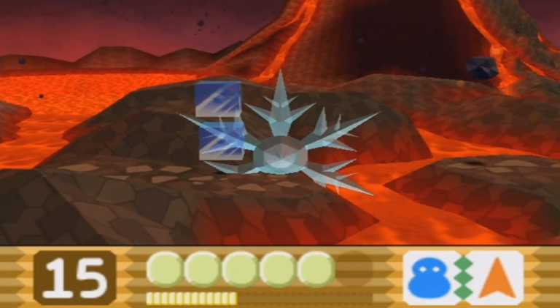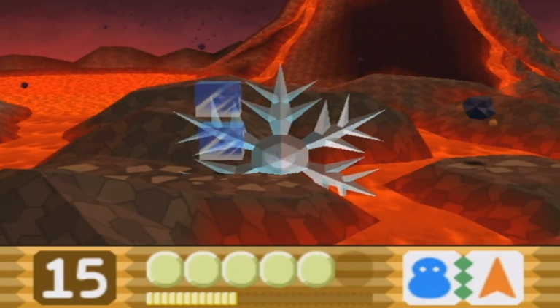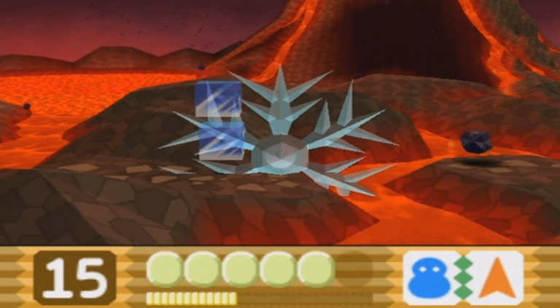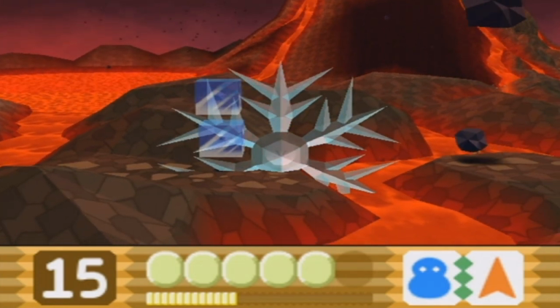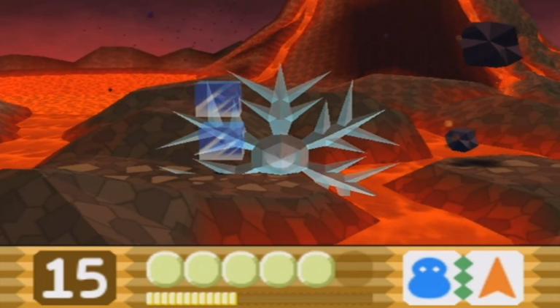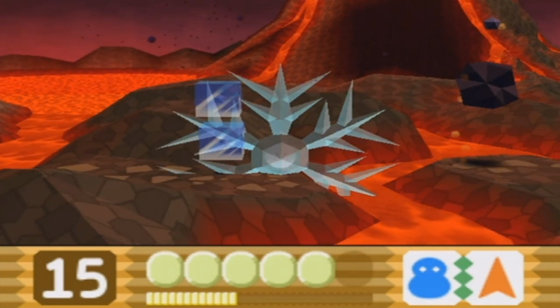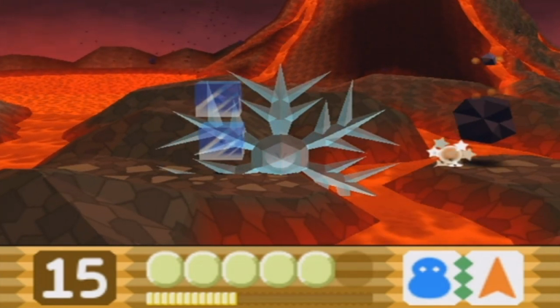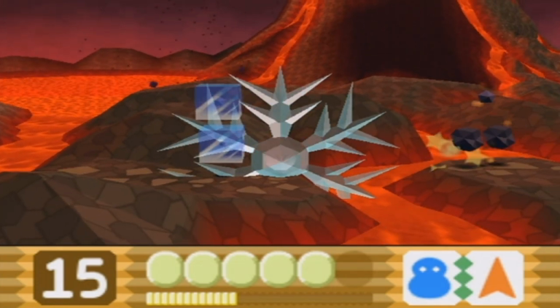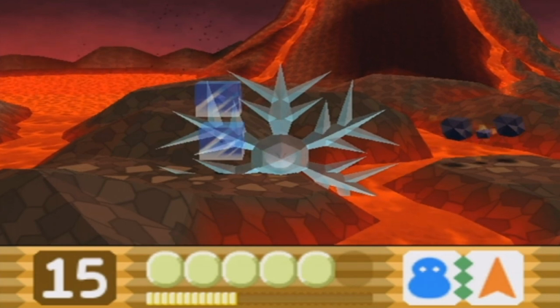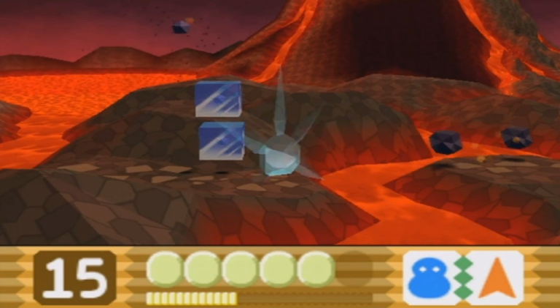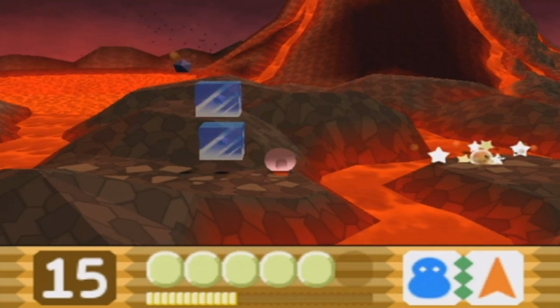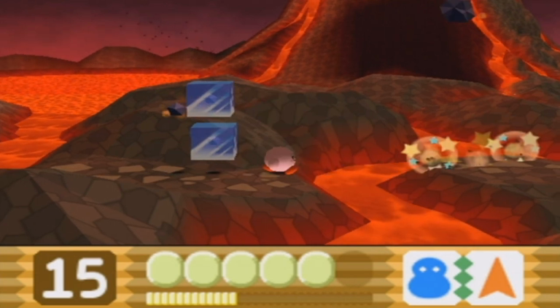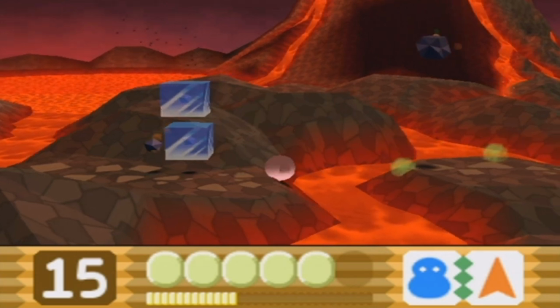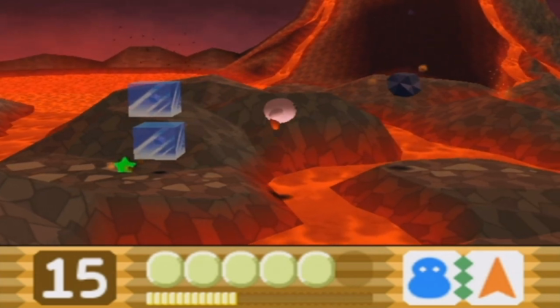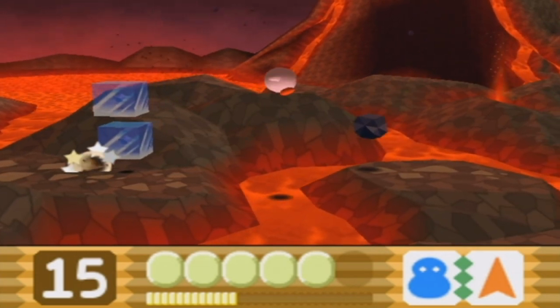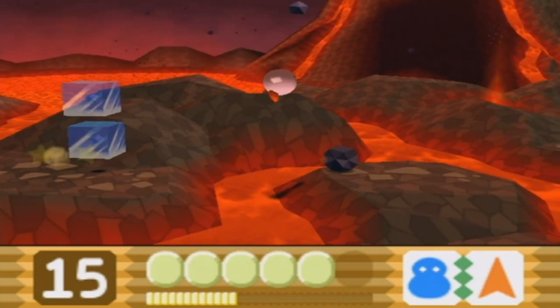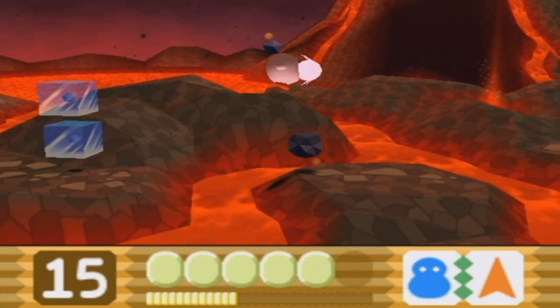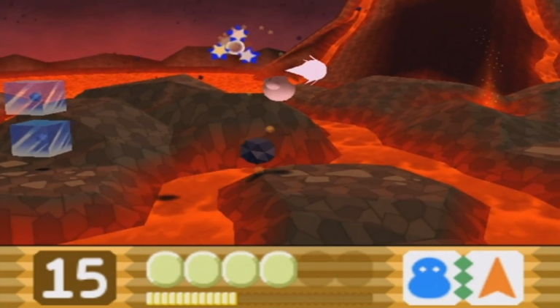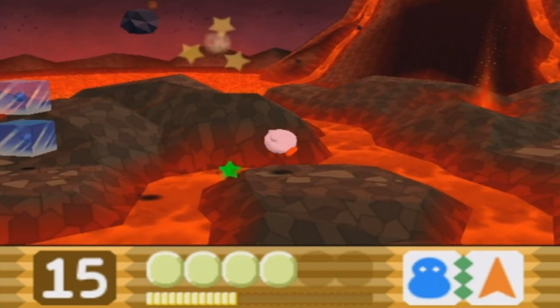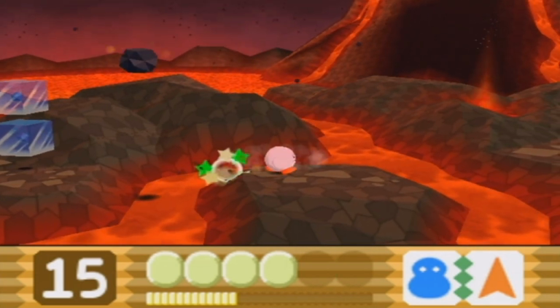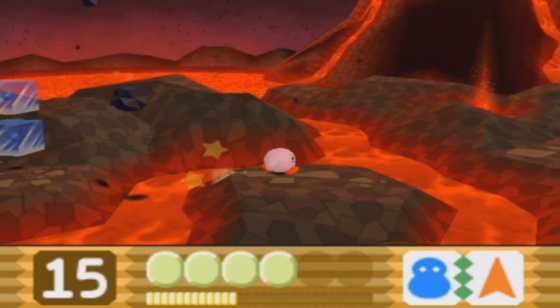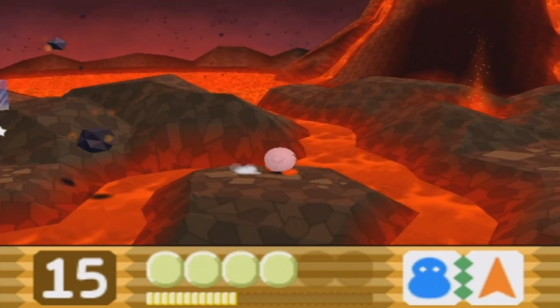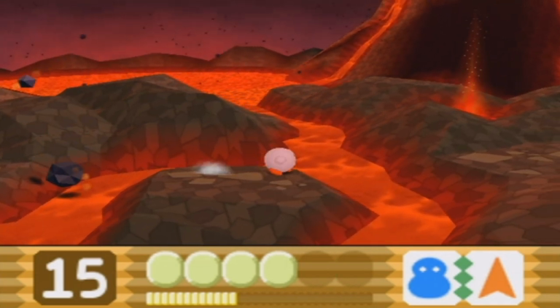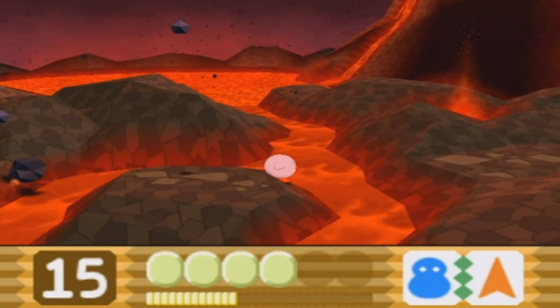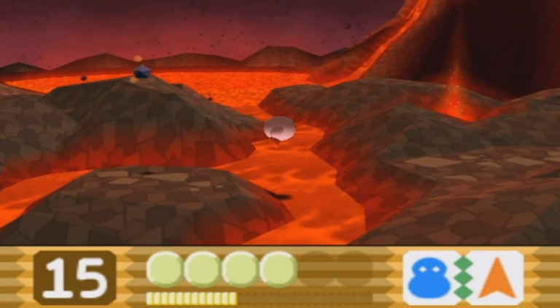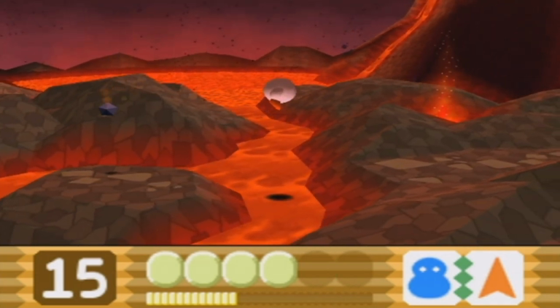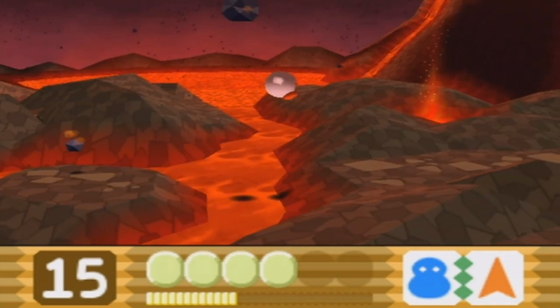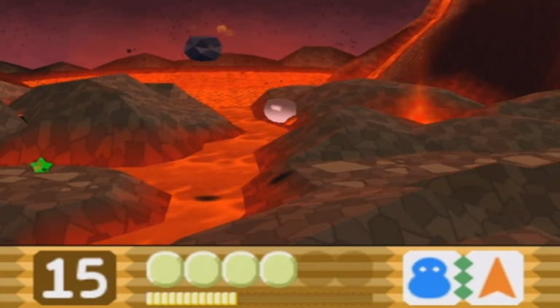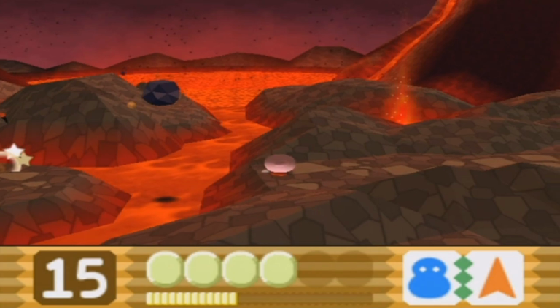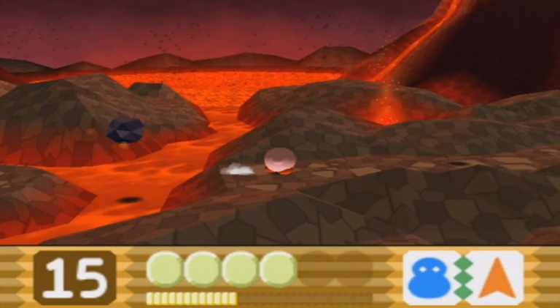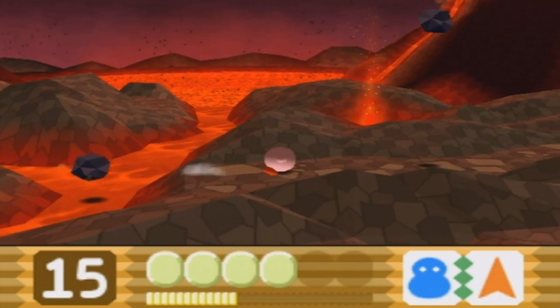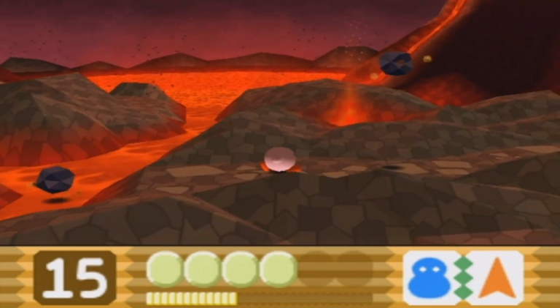Touching the lava will not kill you immediately, but it will damage you. The snowflake ability is great for getting through this segment because you can freeze all the rocks in the sky.